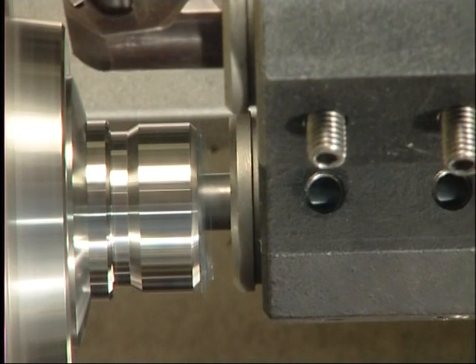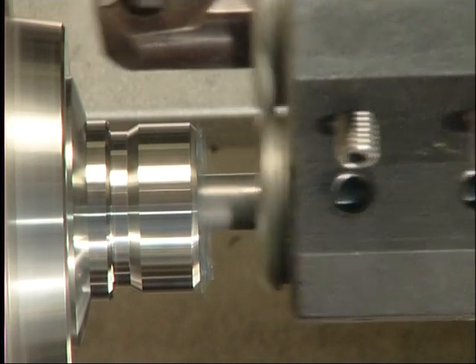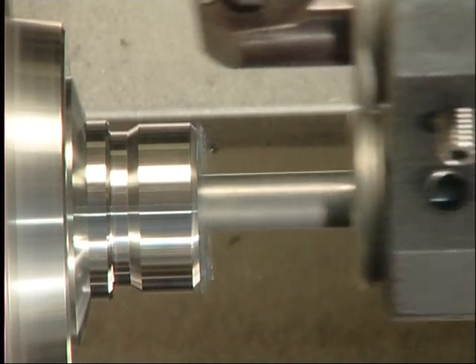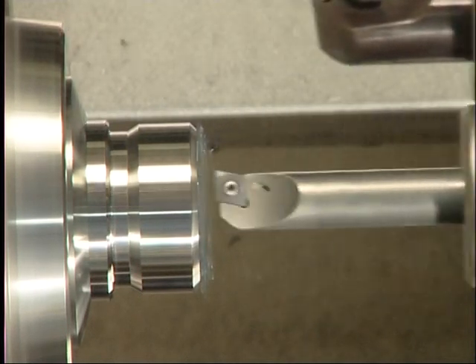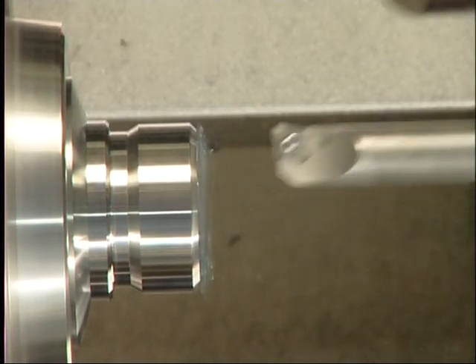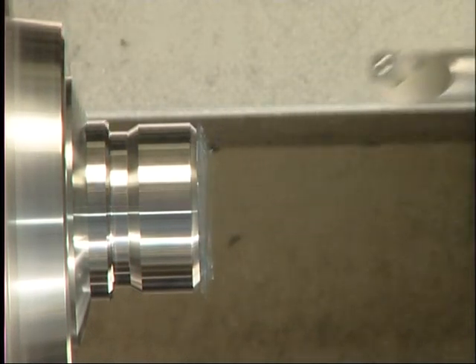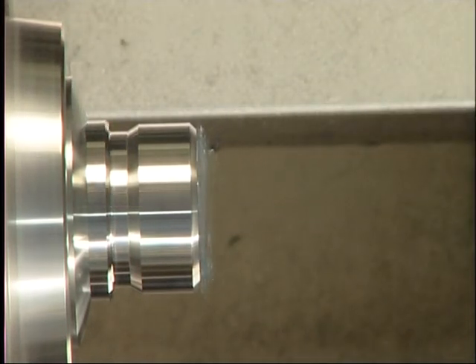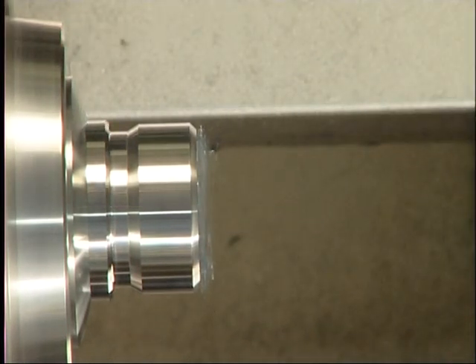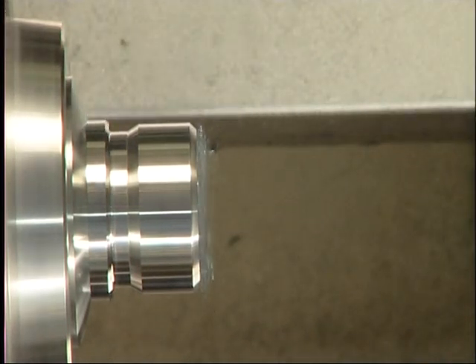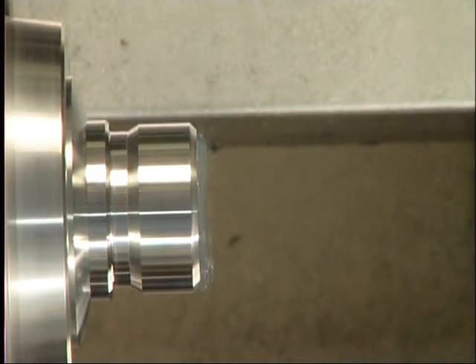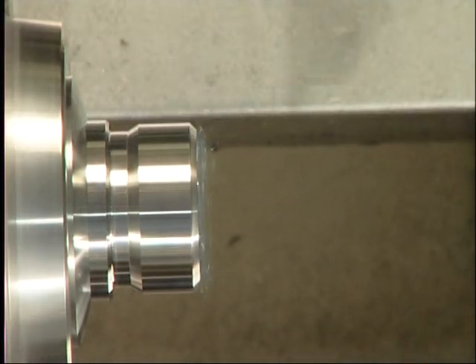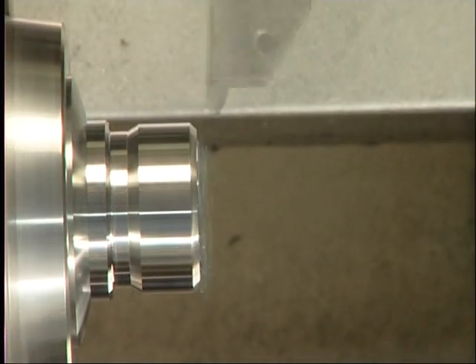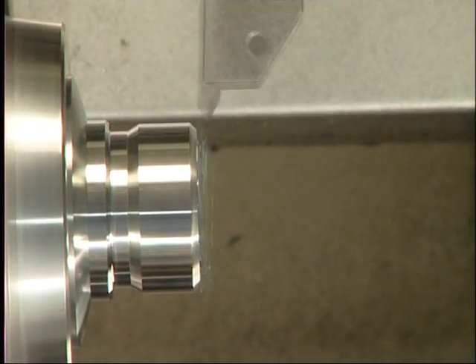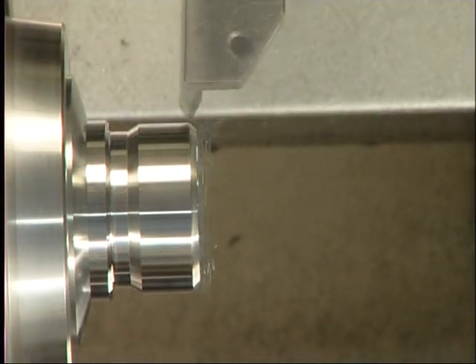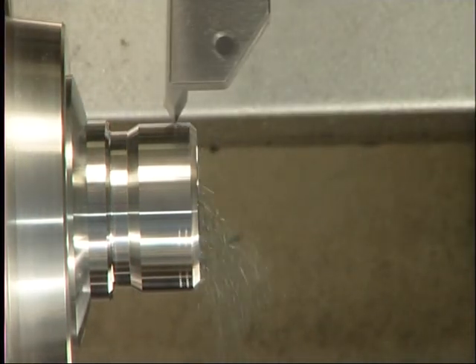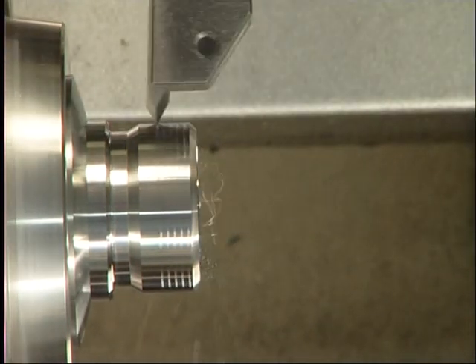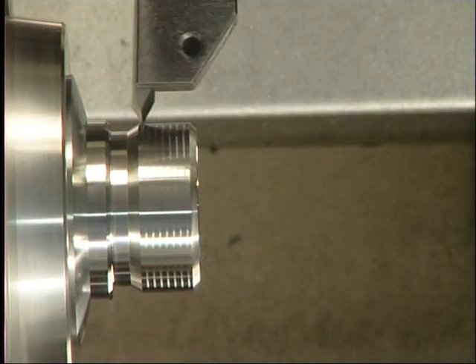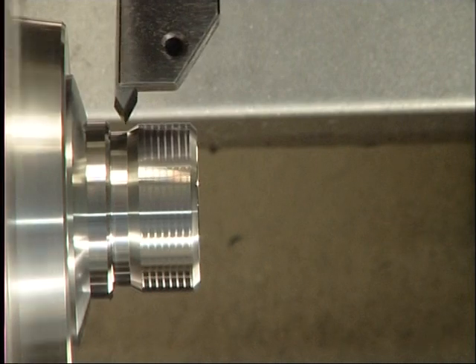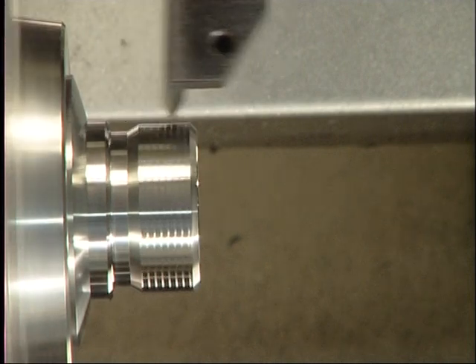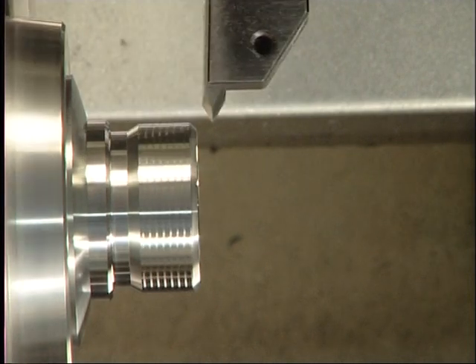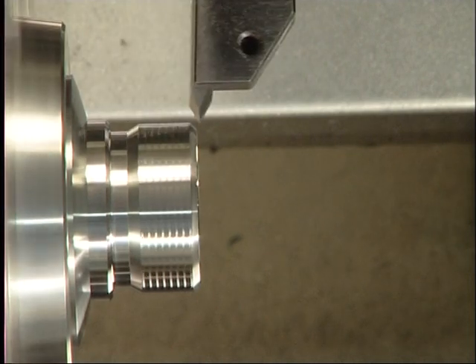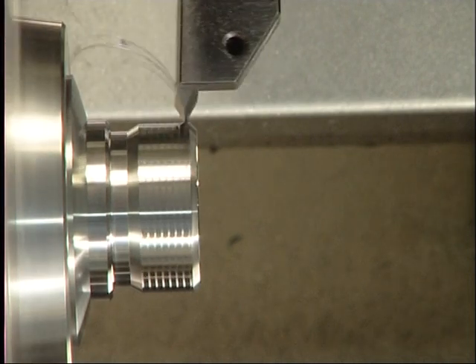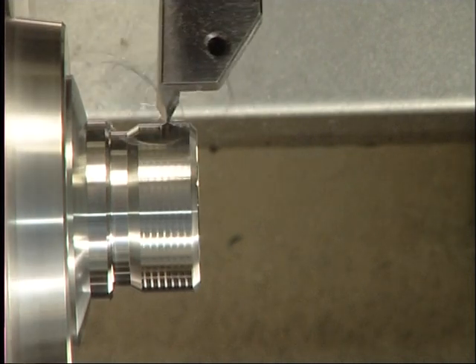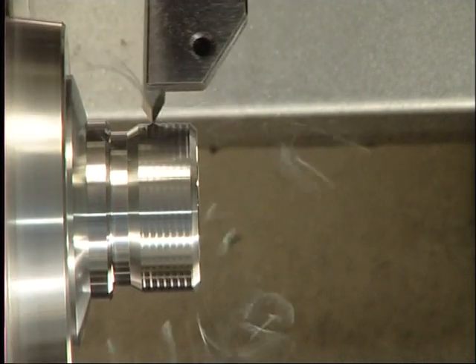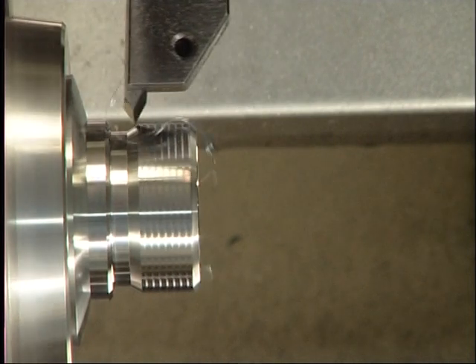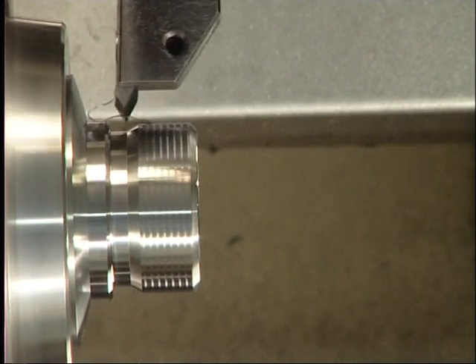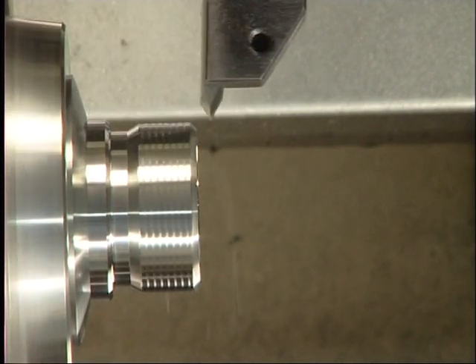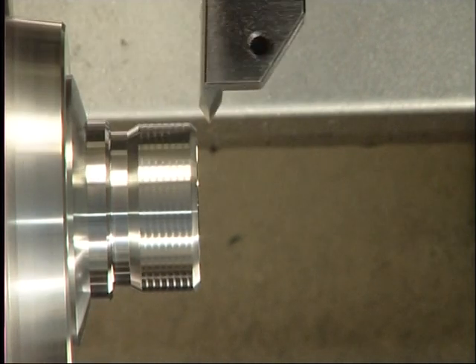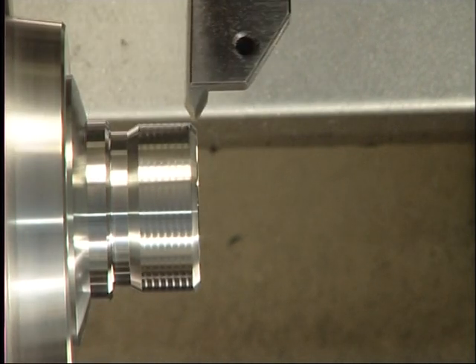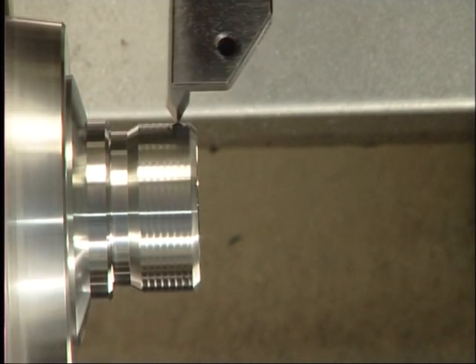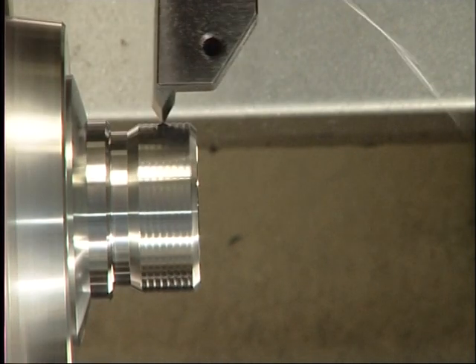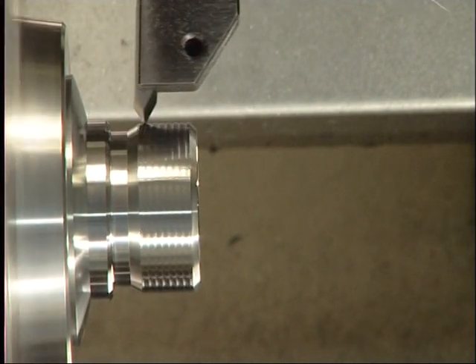This shows the cycle of full threading — fast and precise in FormCut quality.